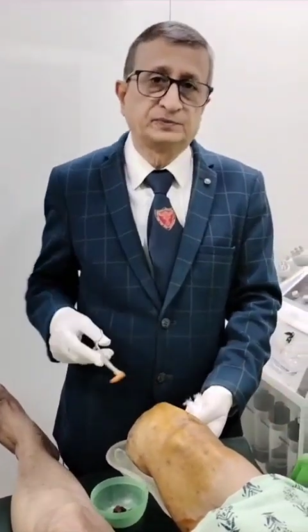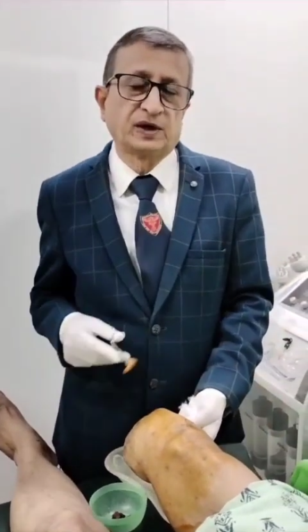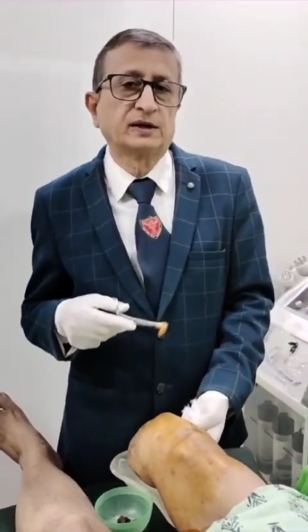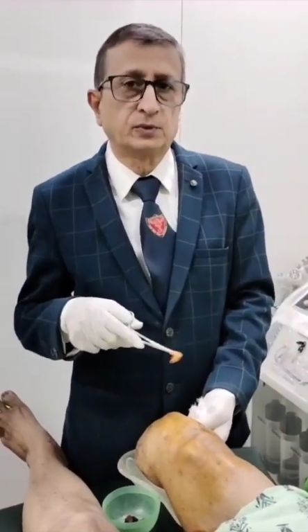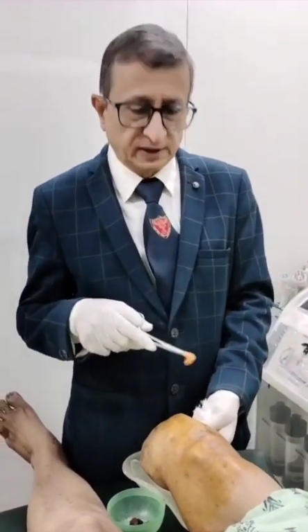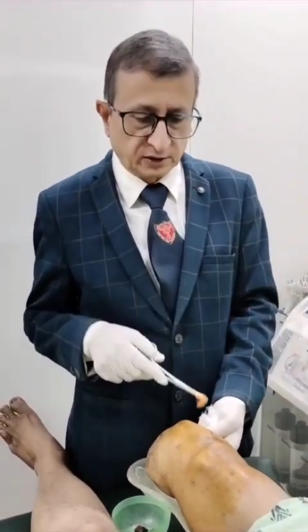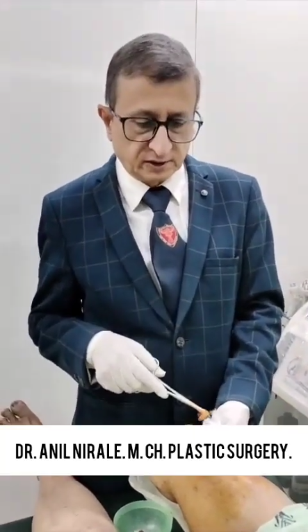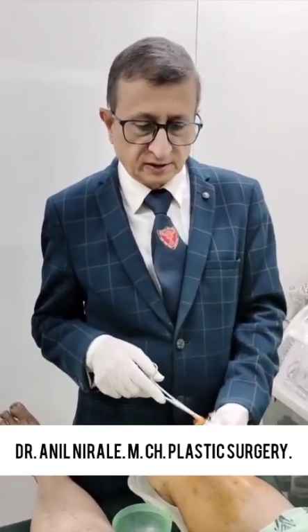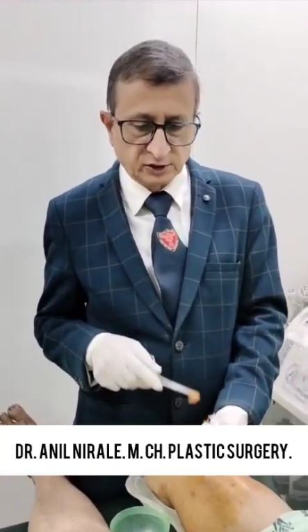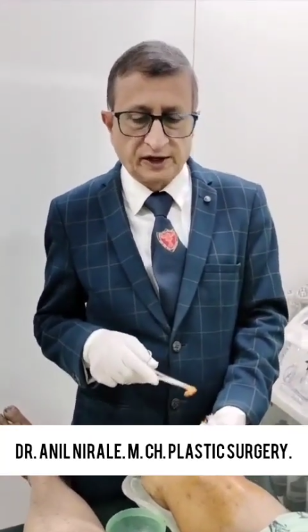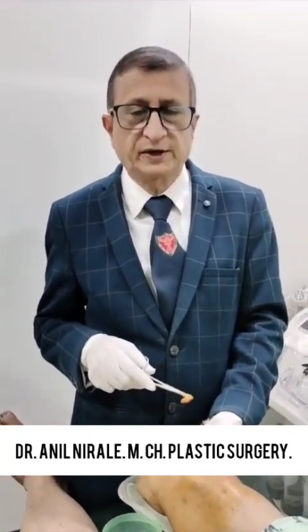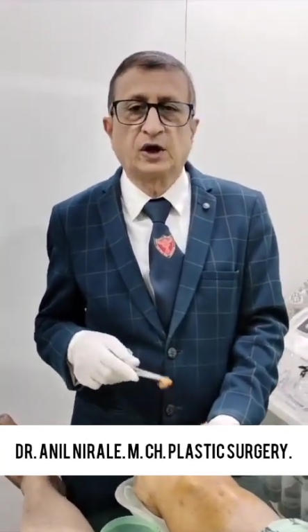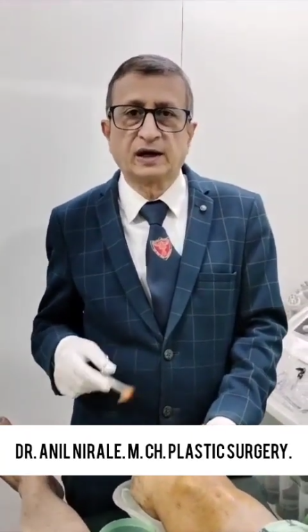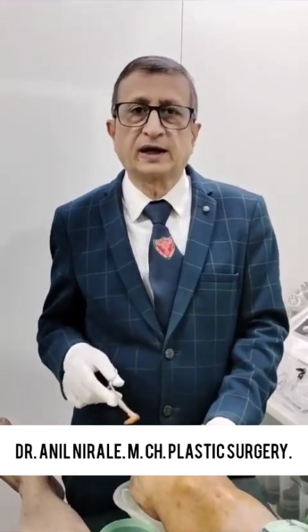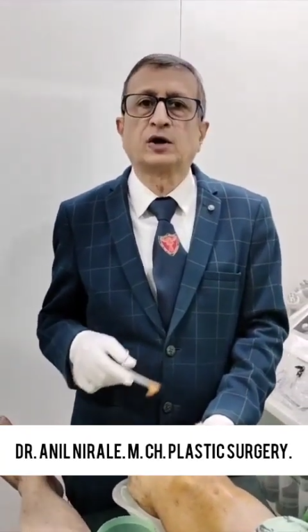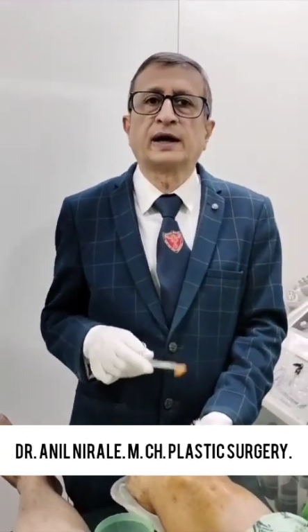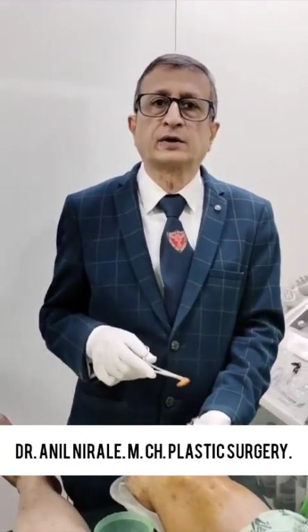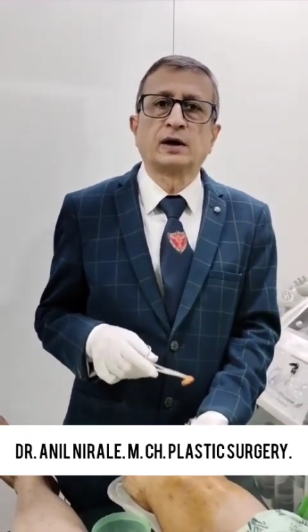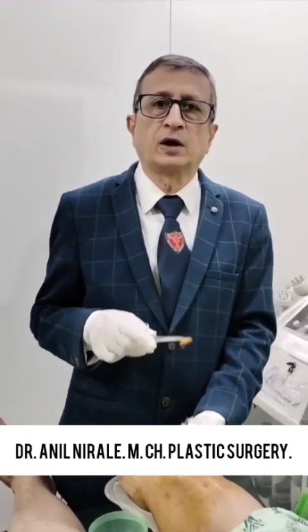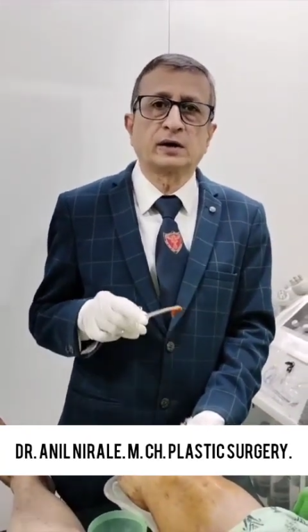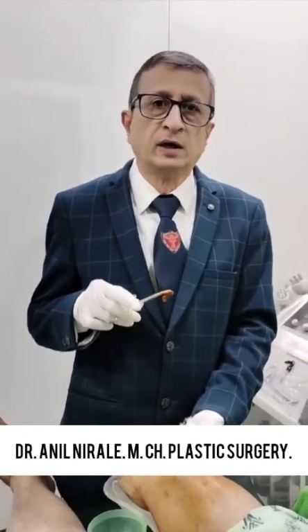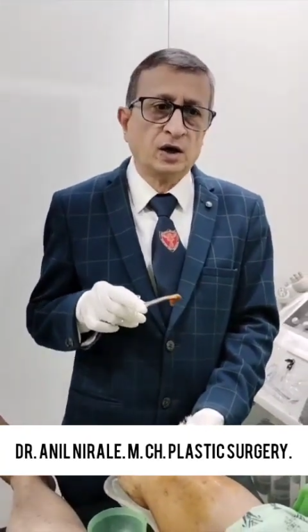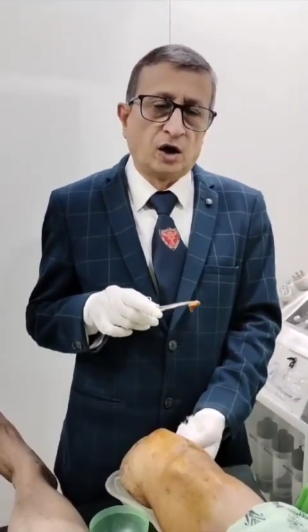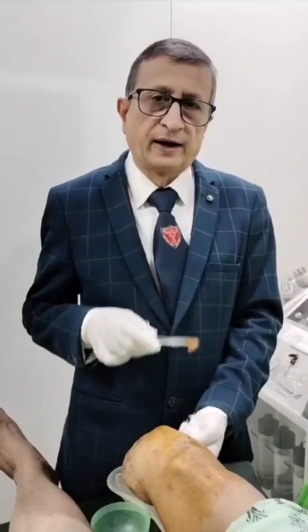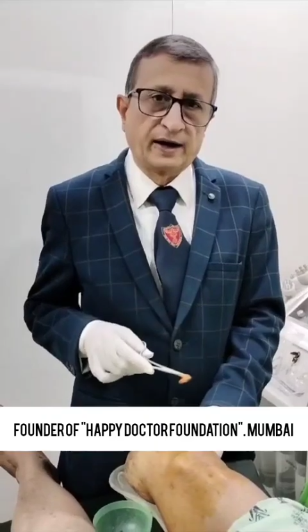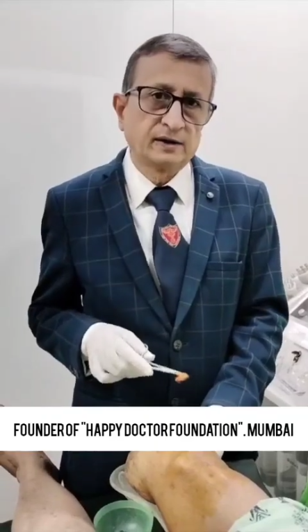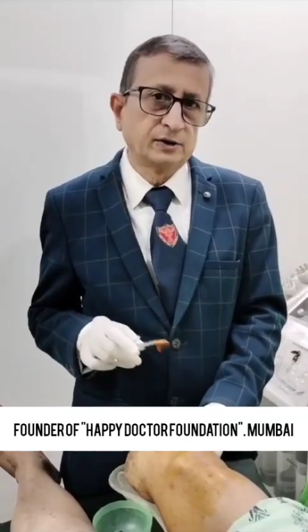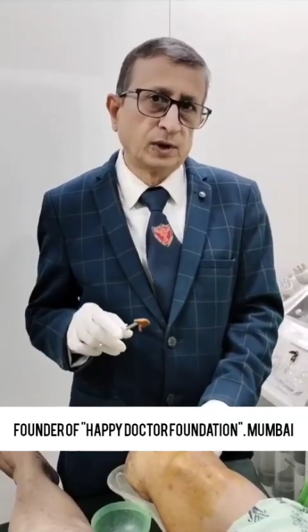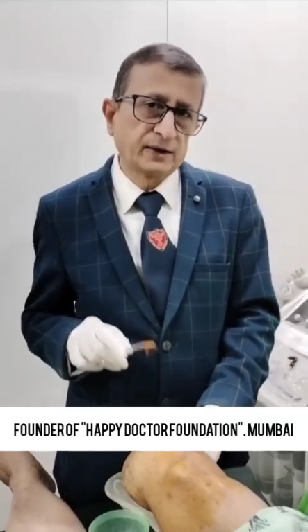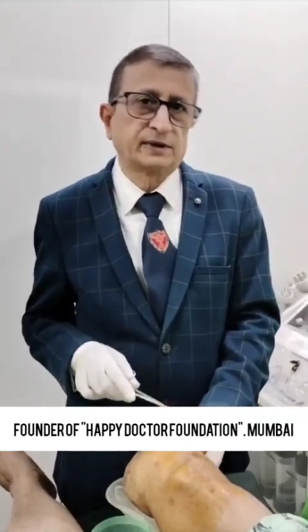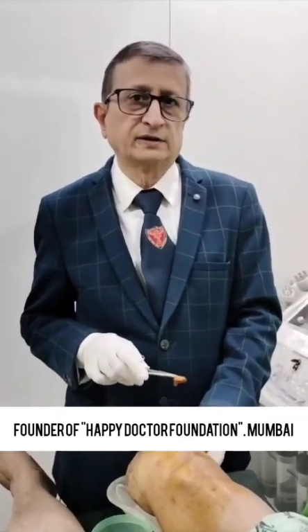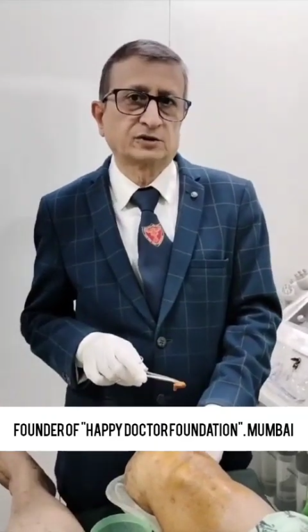Whether the wound is on the knee joint, leg, ankle, or on the hand — you have to take this care.